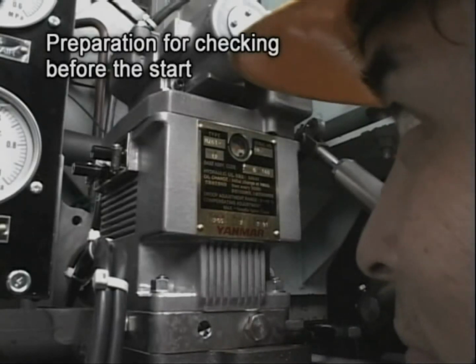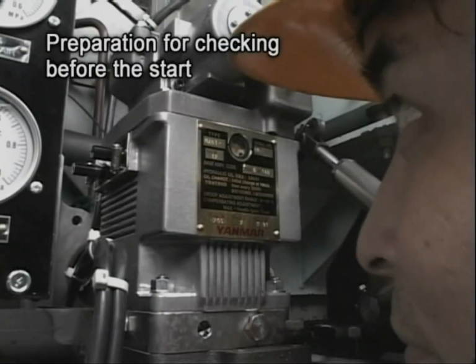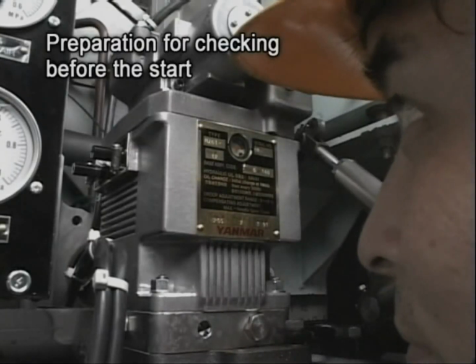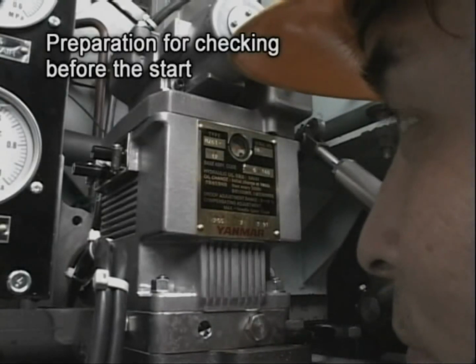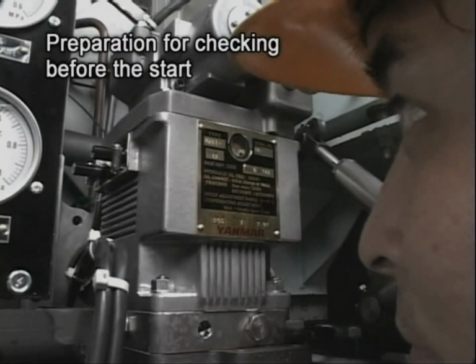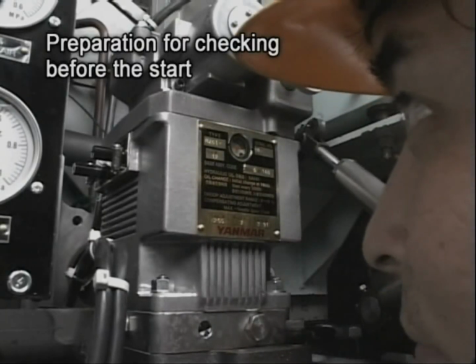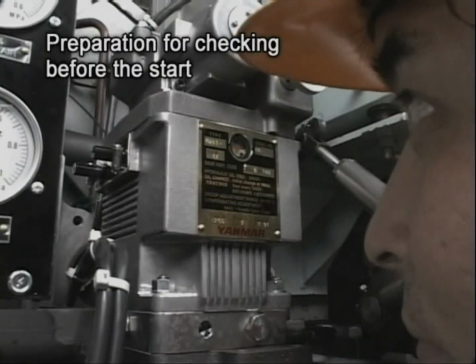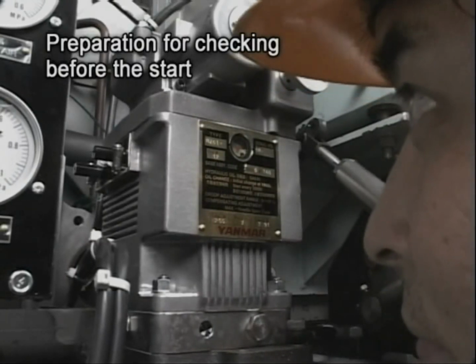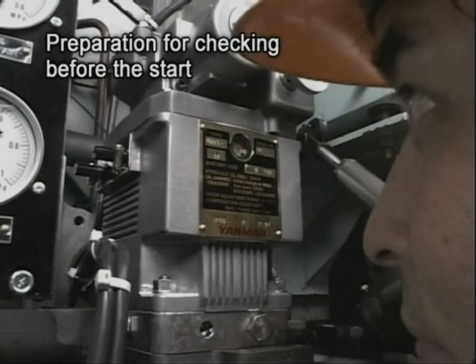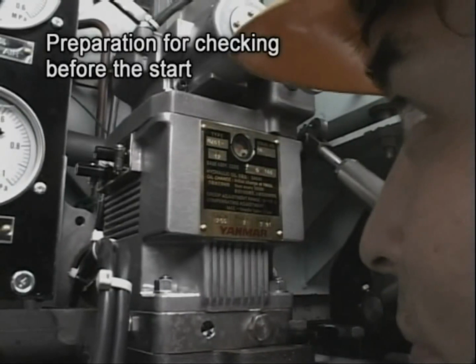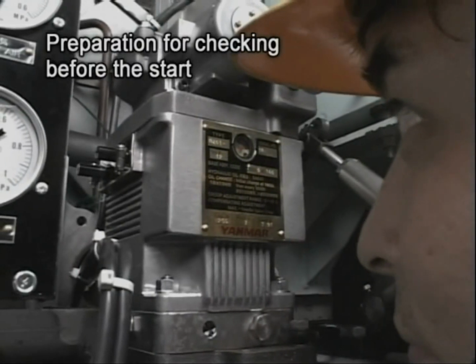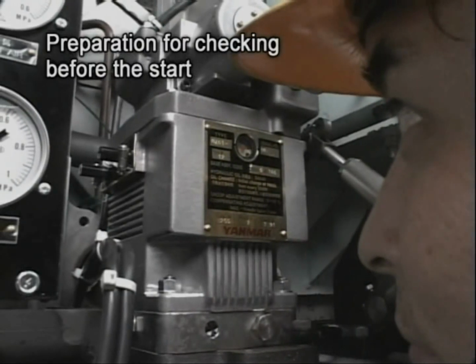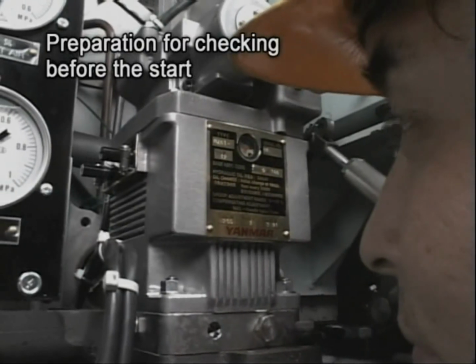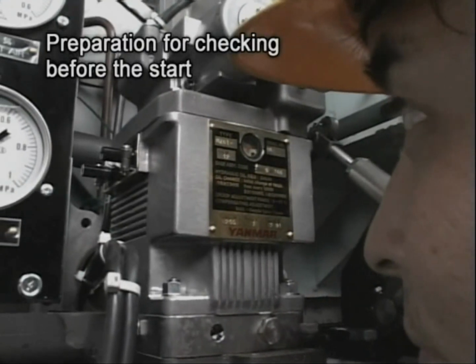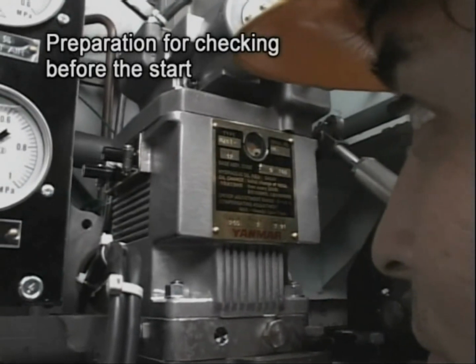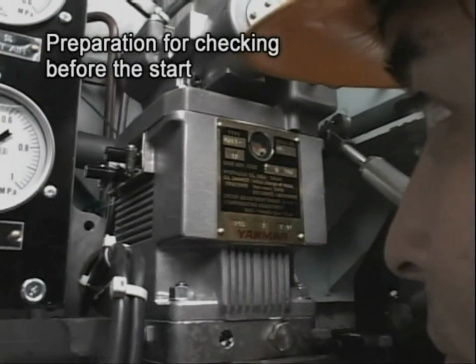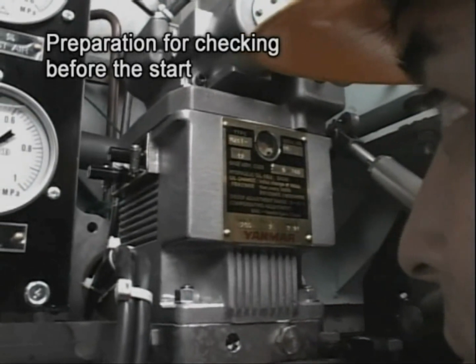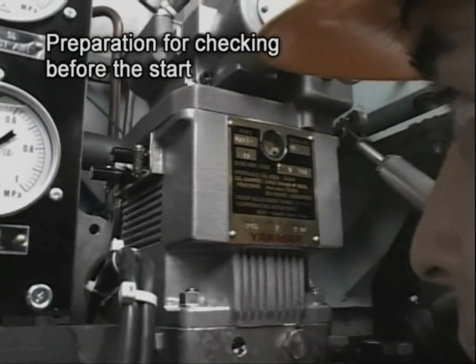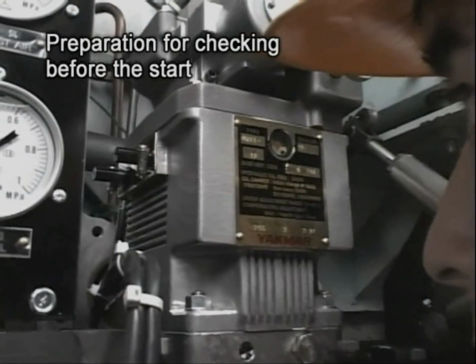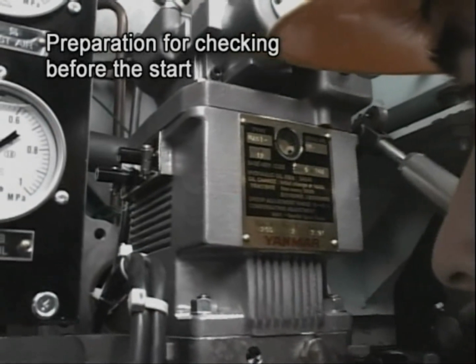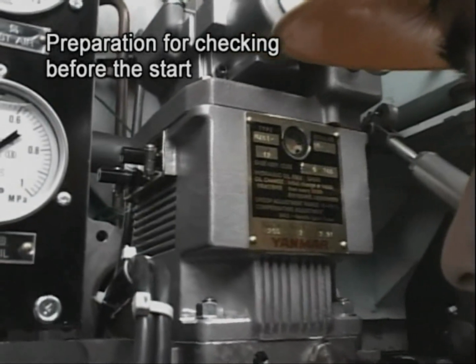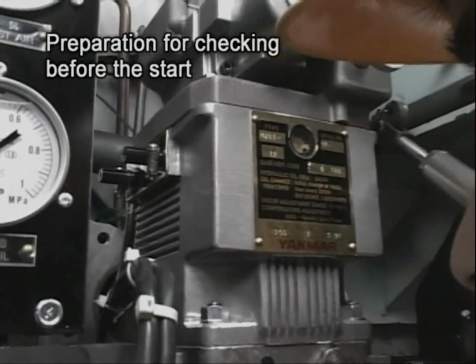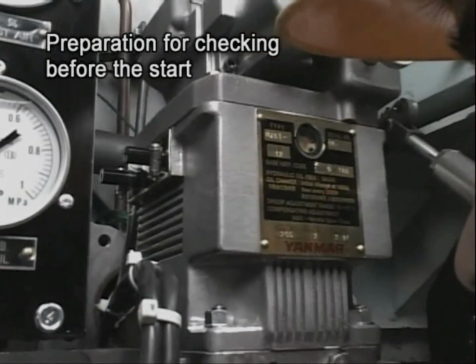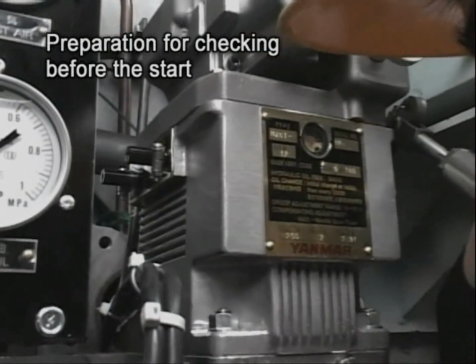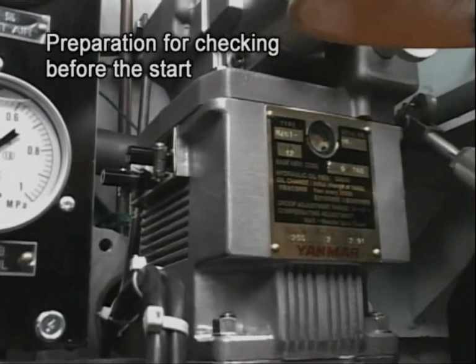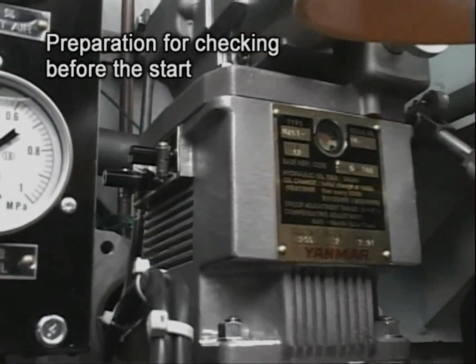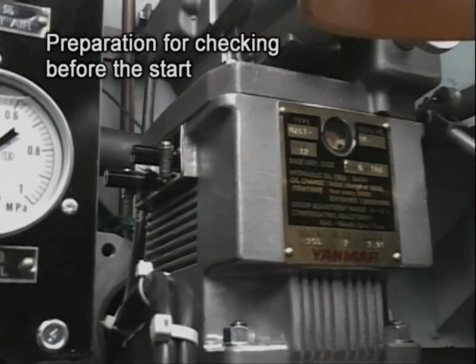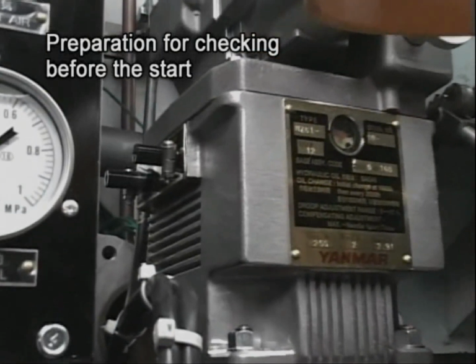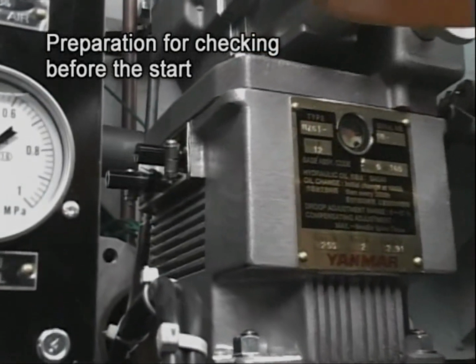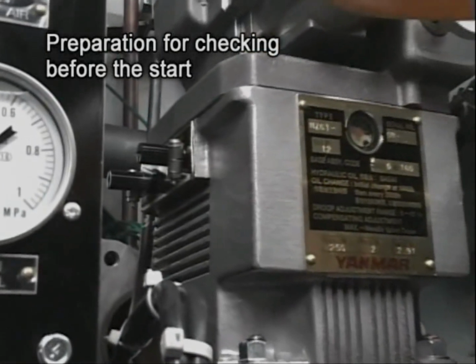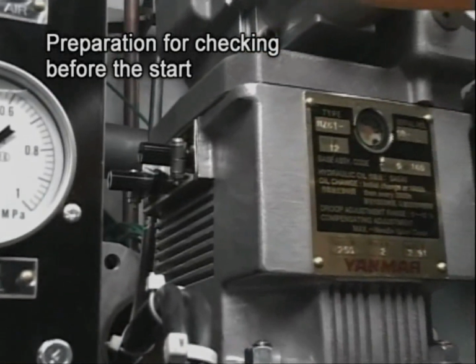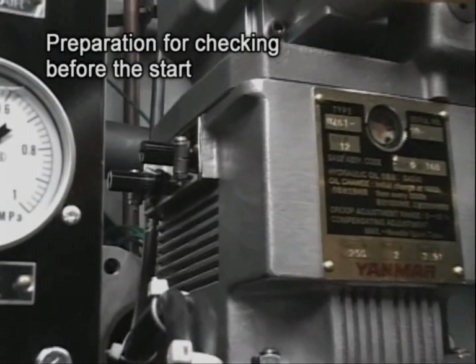Check if the indicator needle of the governor control shaft indicates the graduation between one to two.